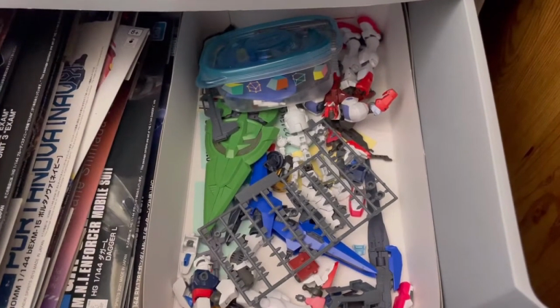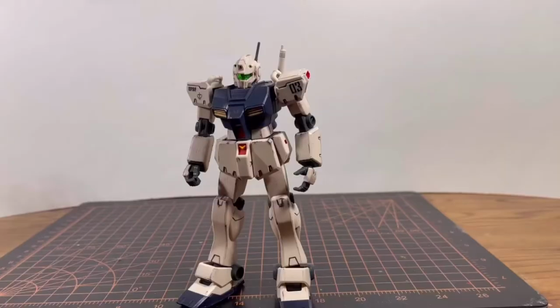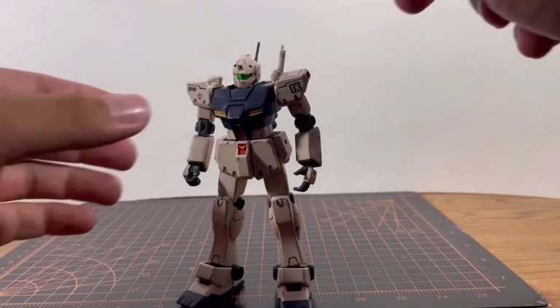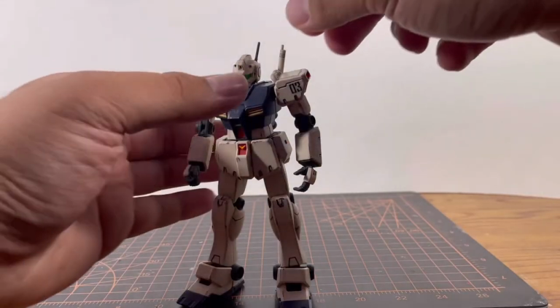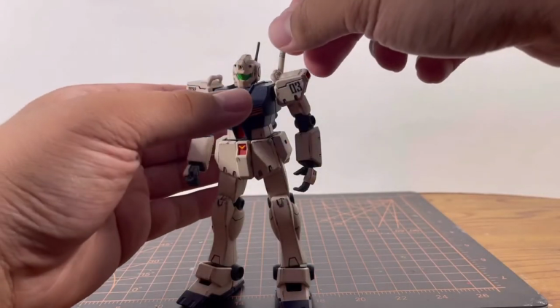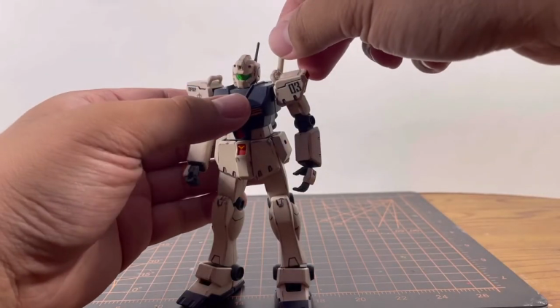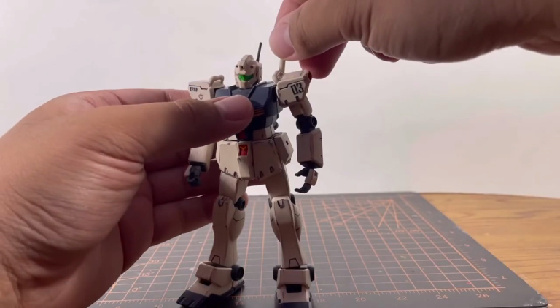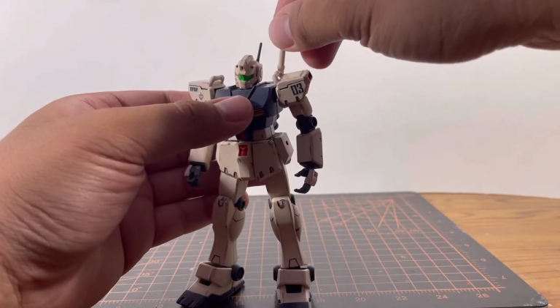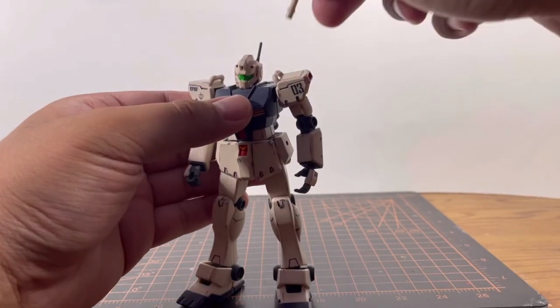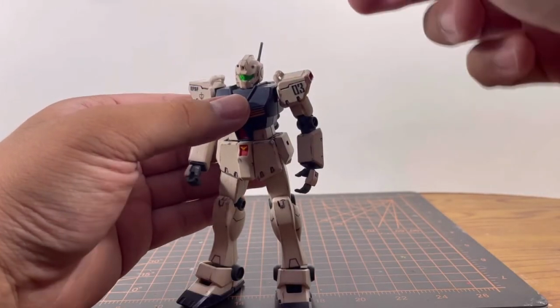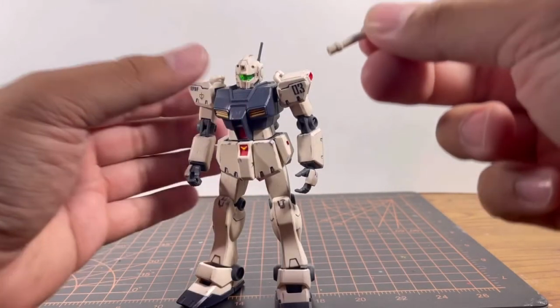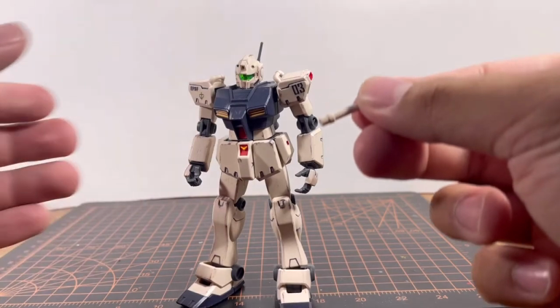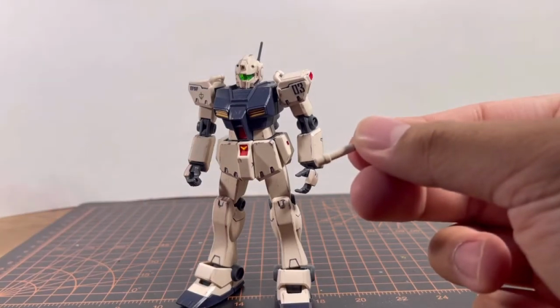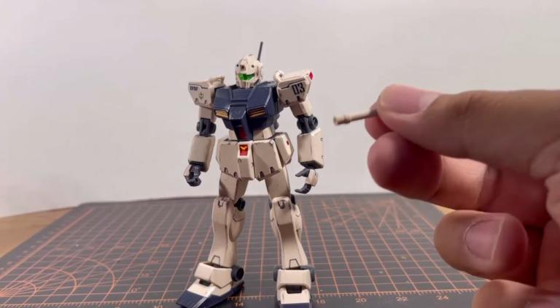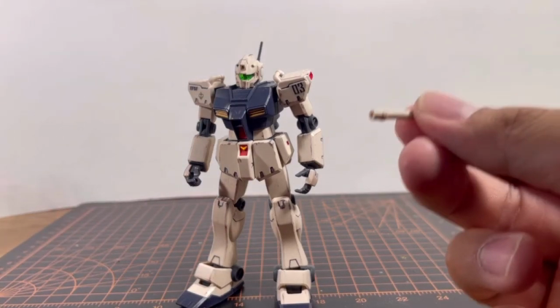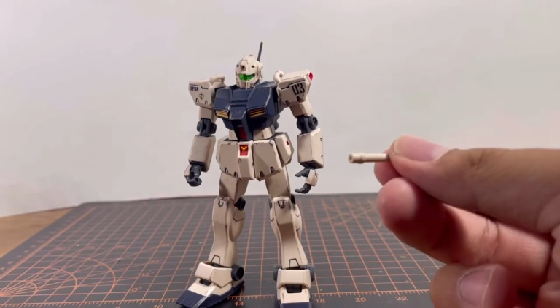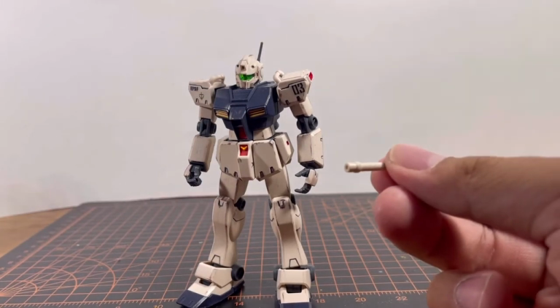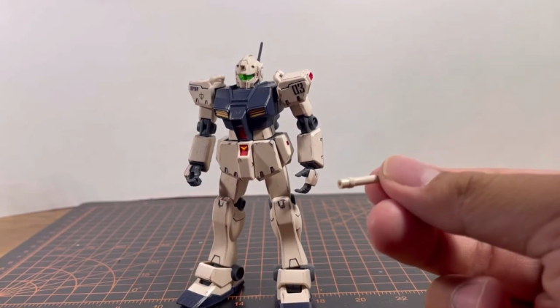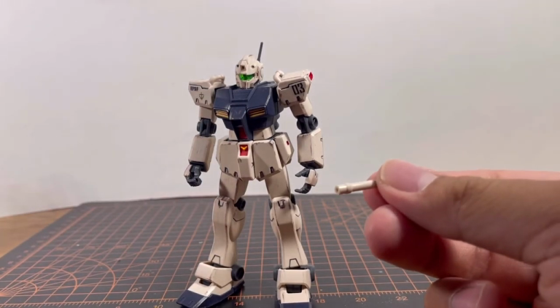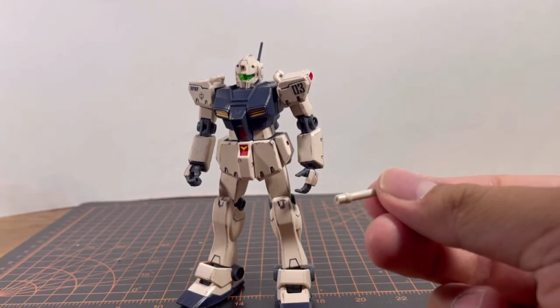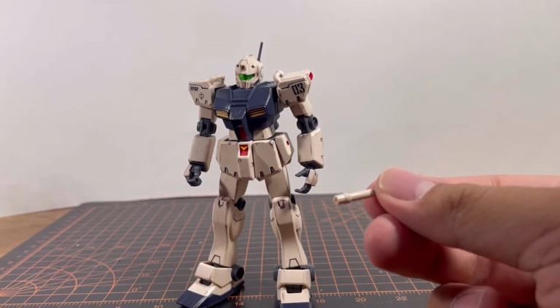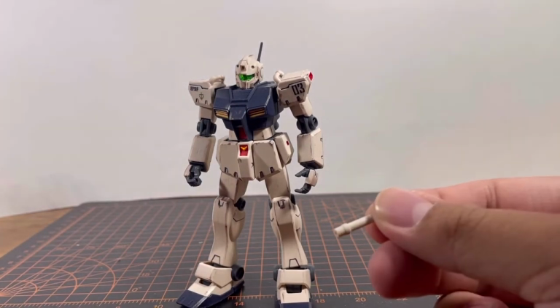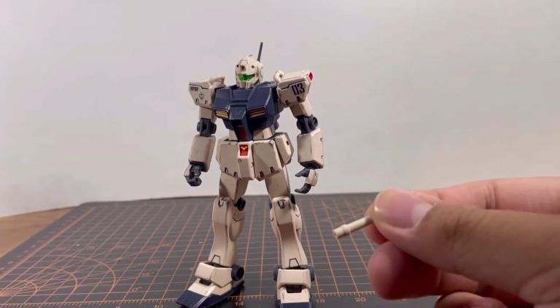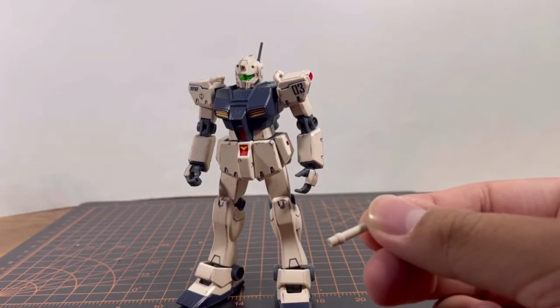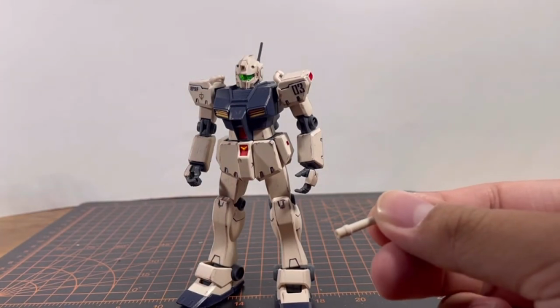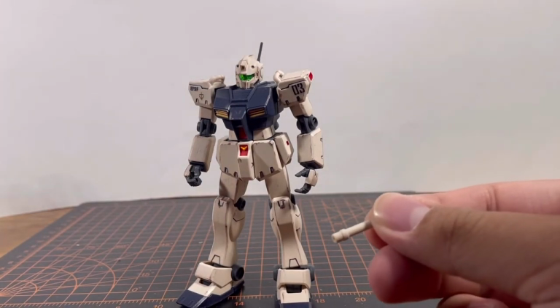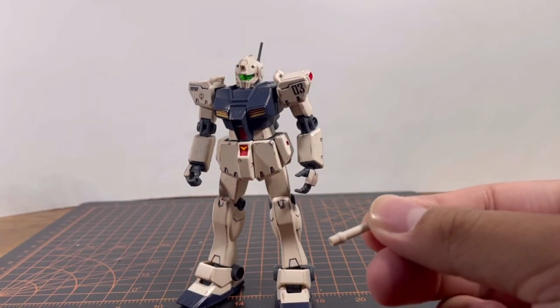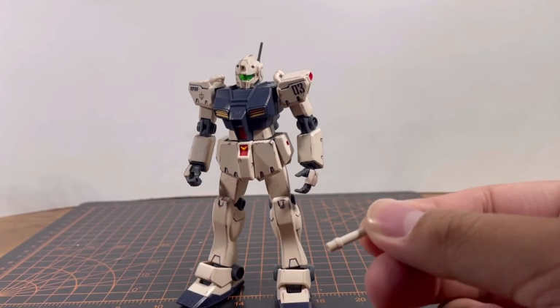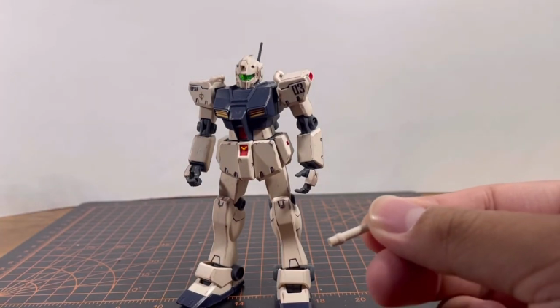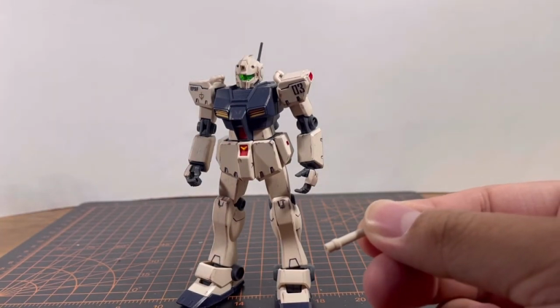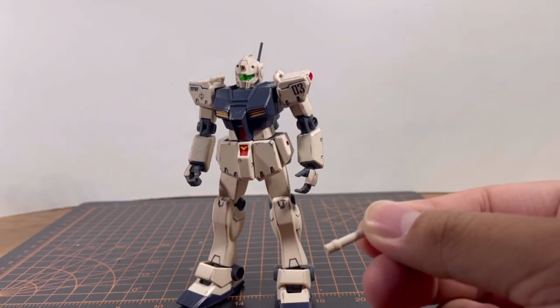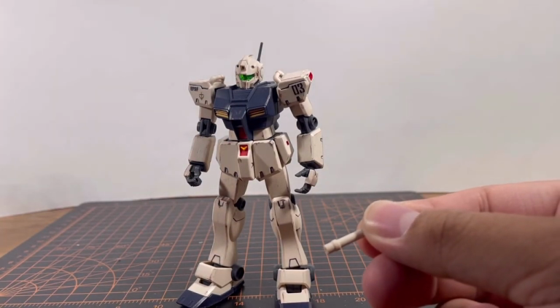The final accessory is the beam saber handle with no beam saber effect parts — but if you have a spare lying around you can lend it to this kit.